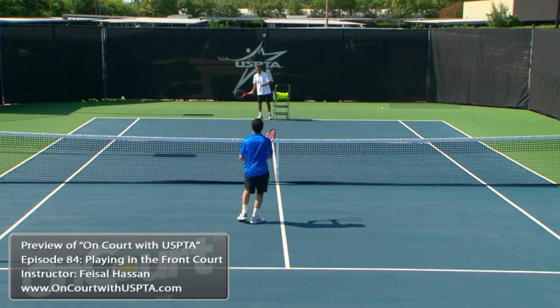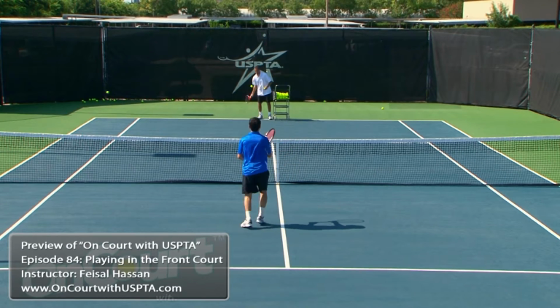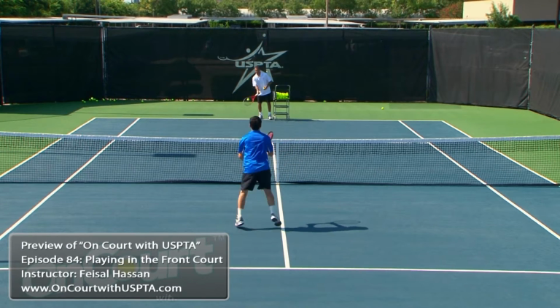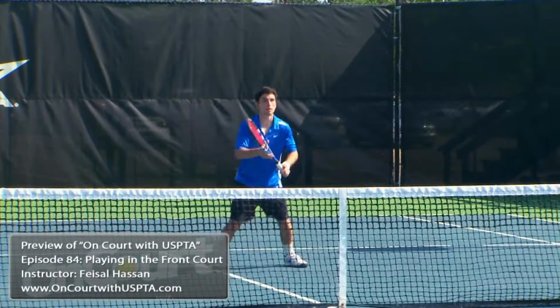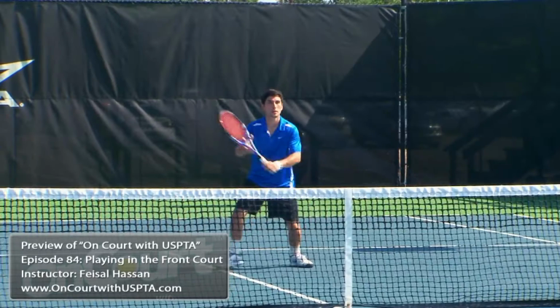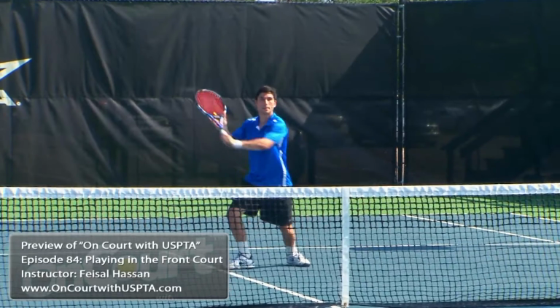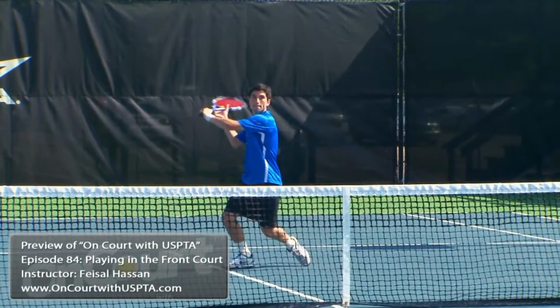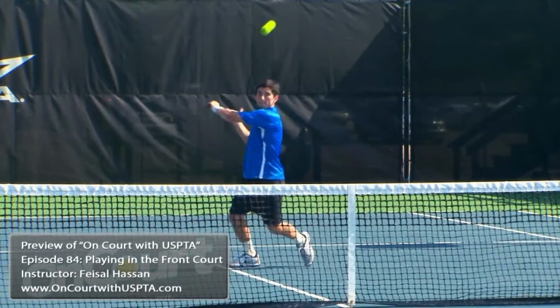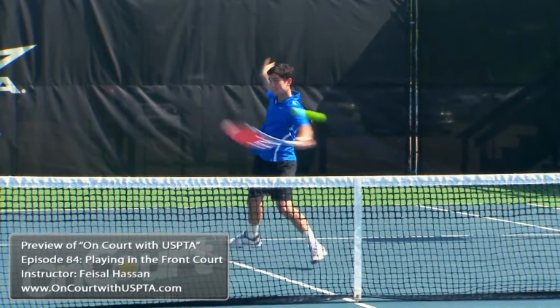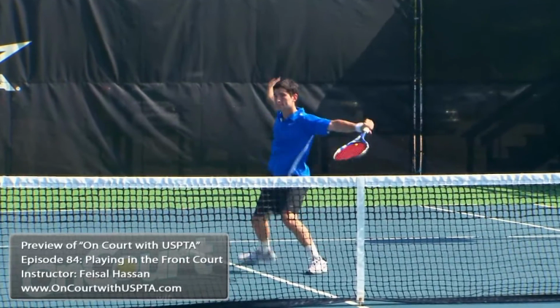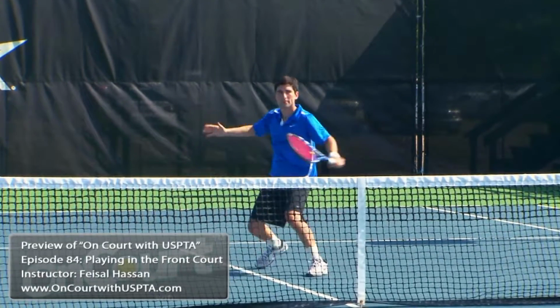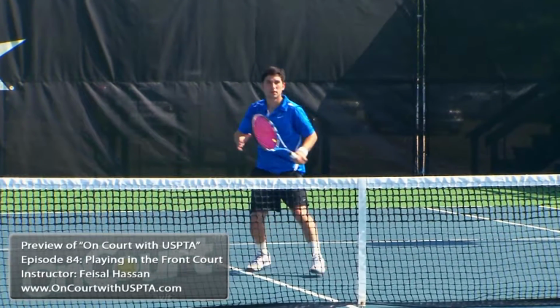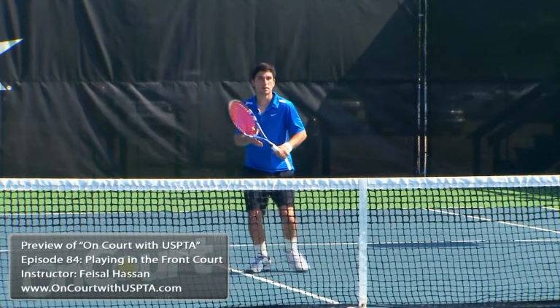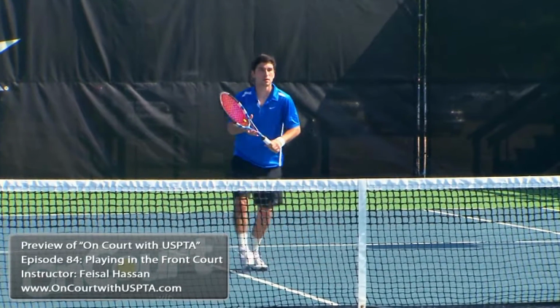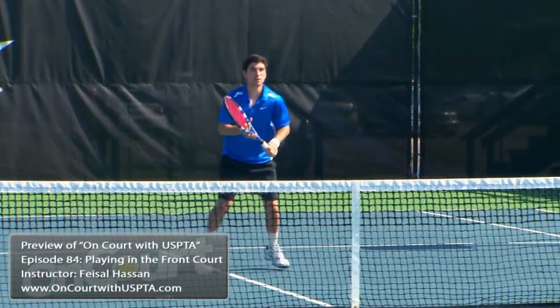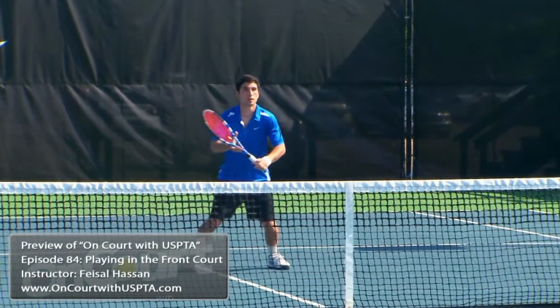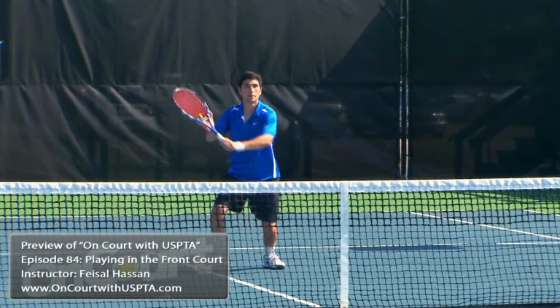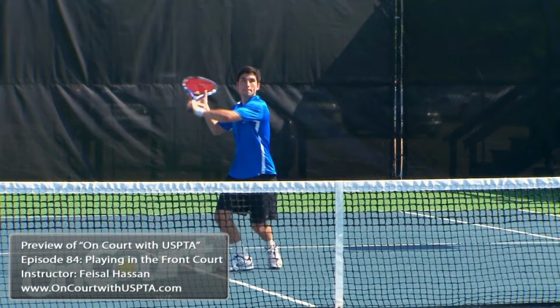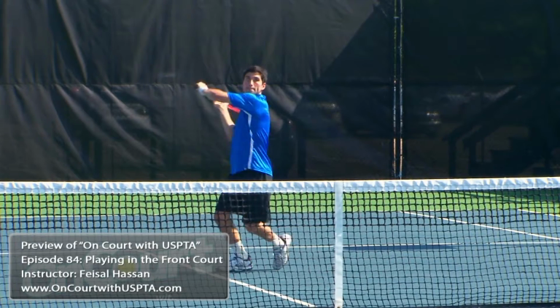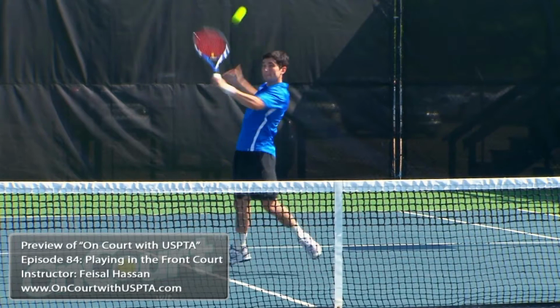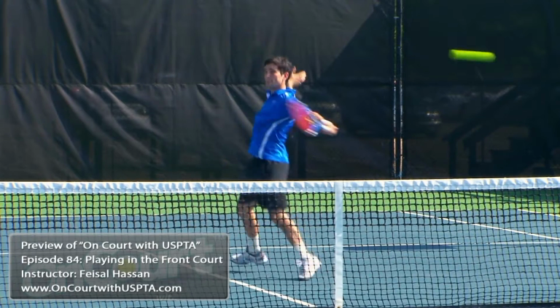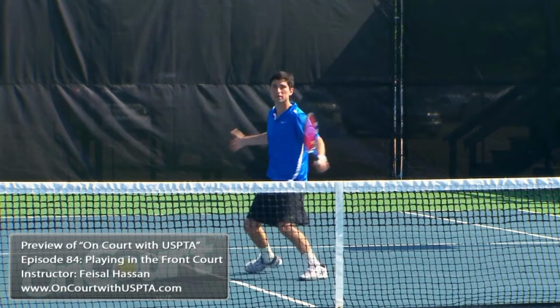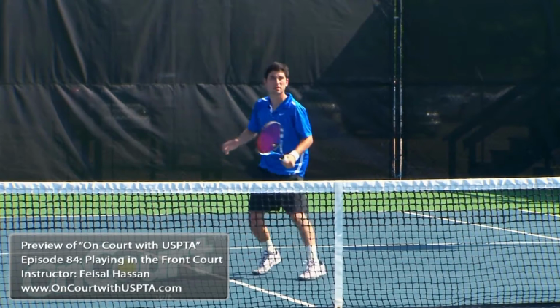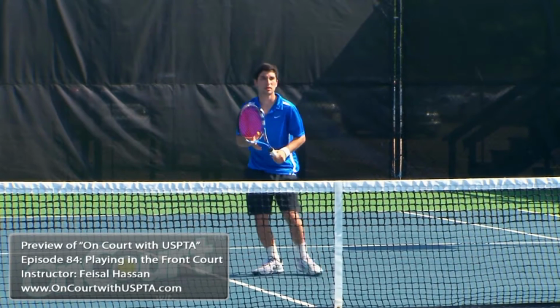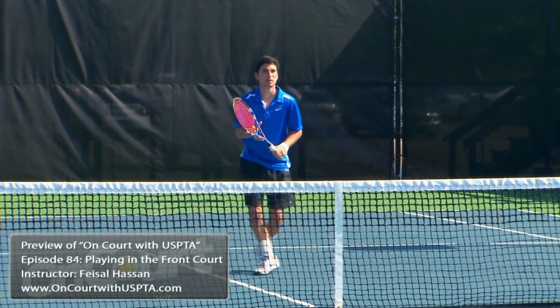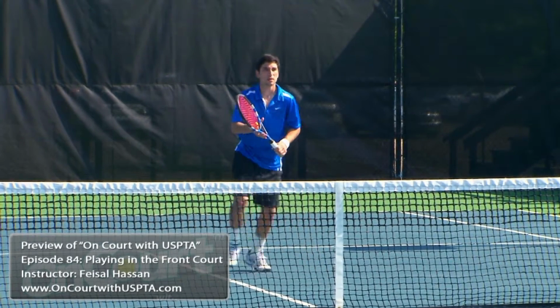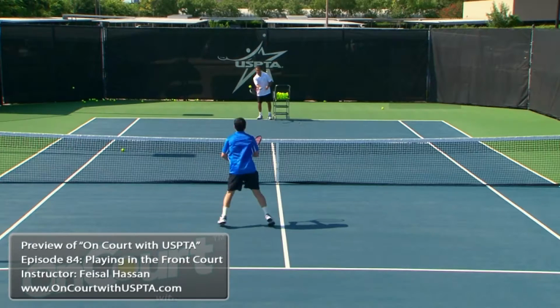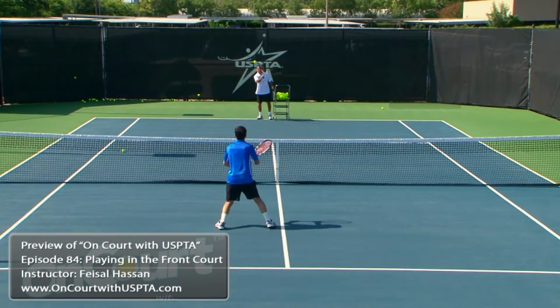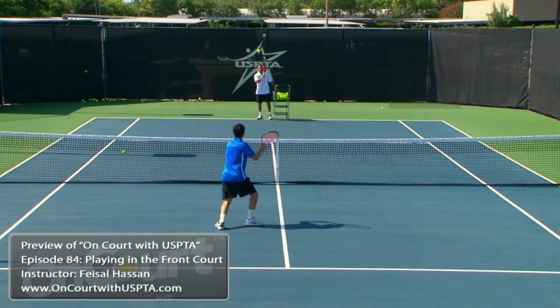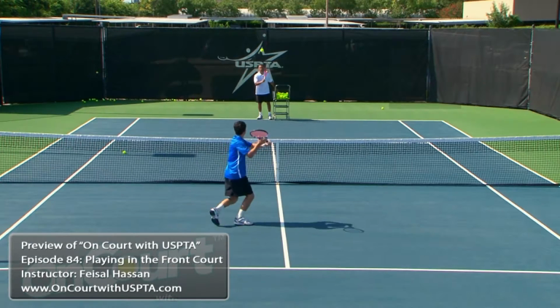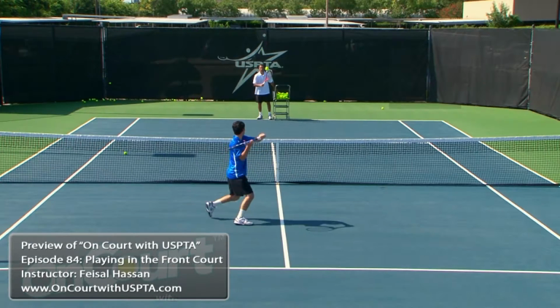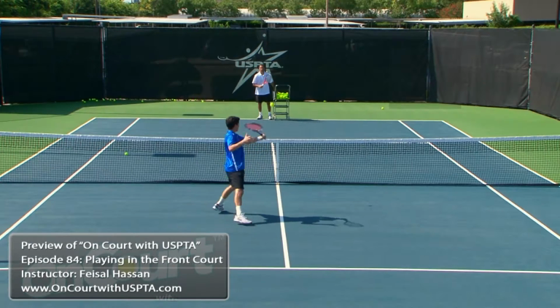Good. Like that right hand being explosive. Good. And finishing higher up. One more.